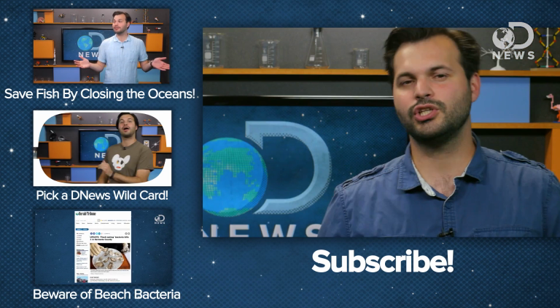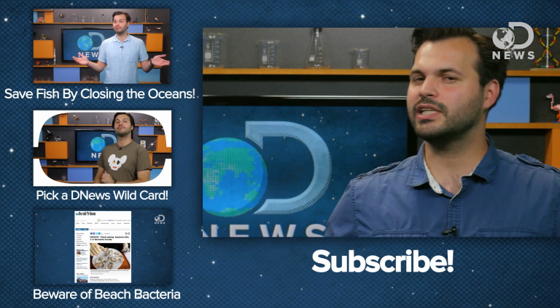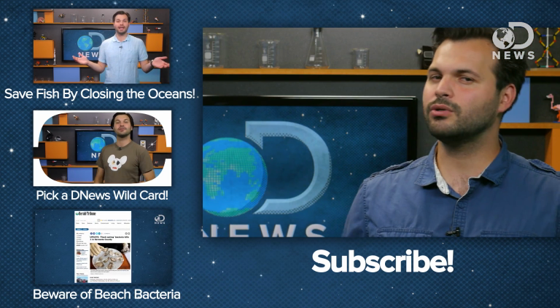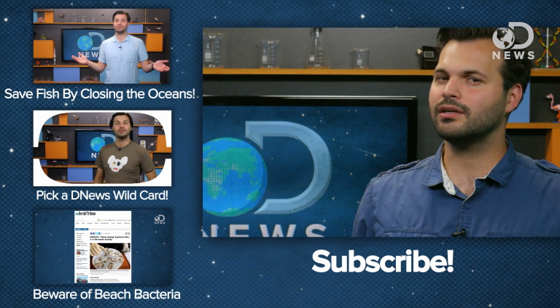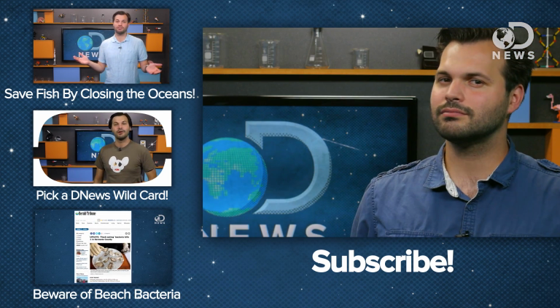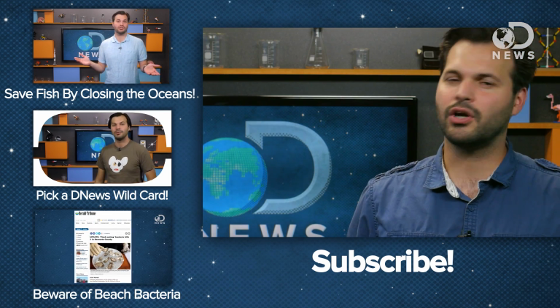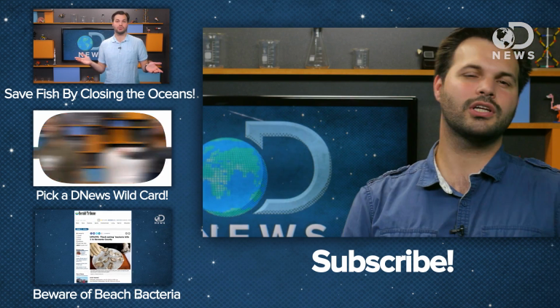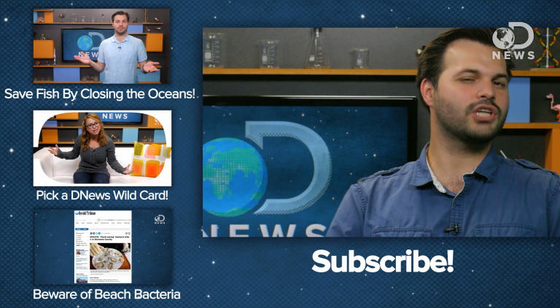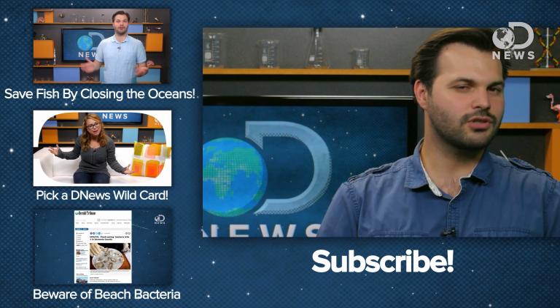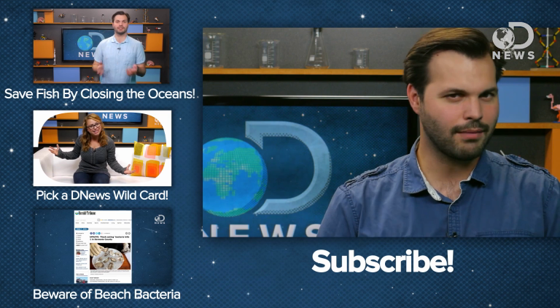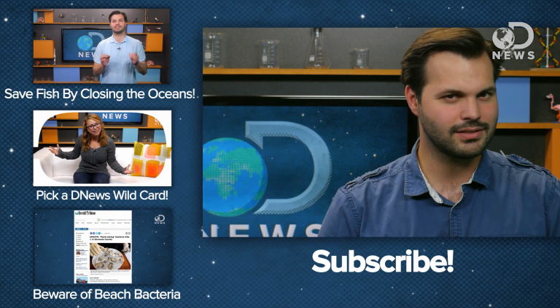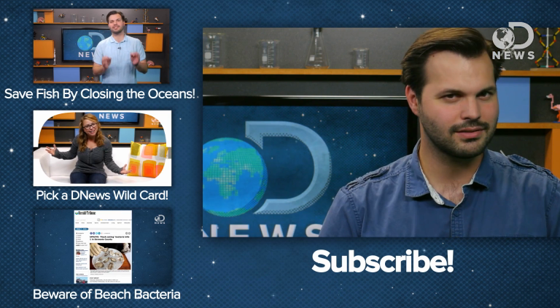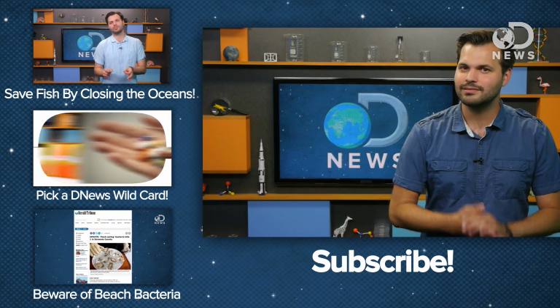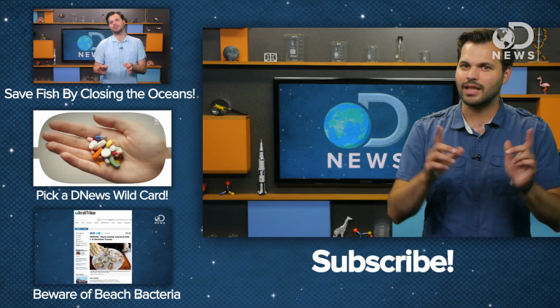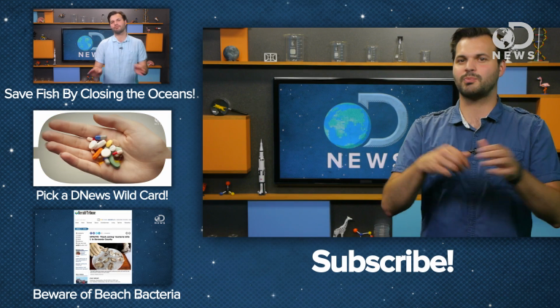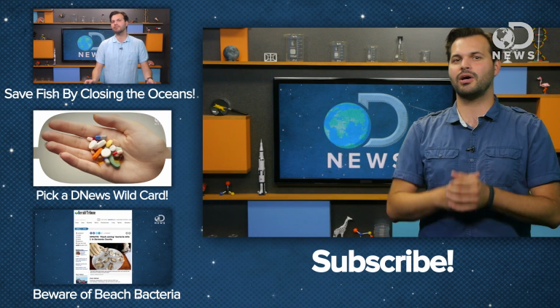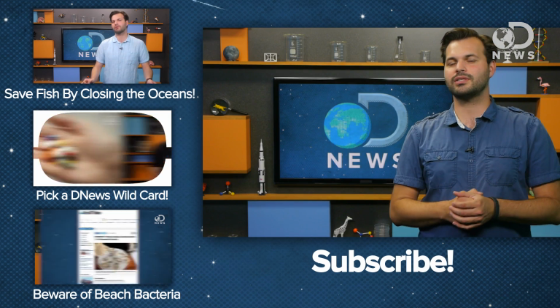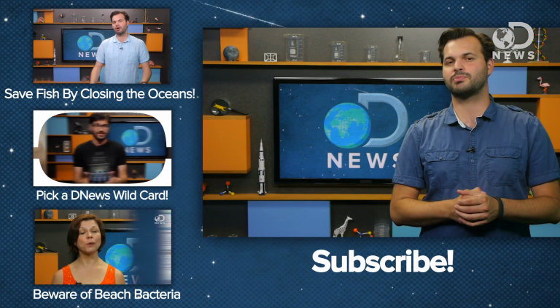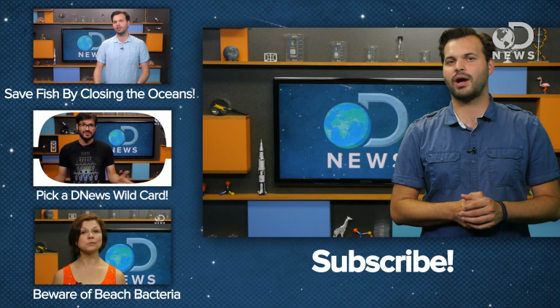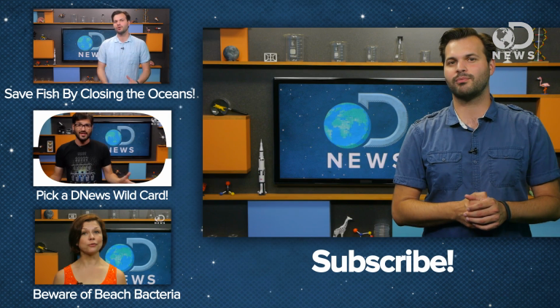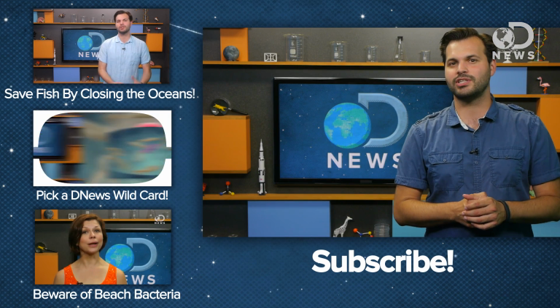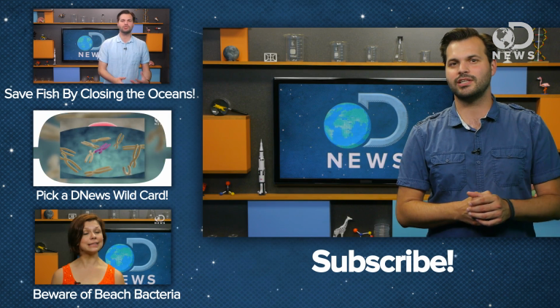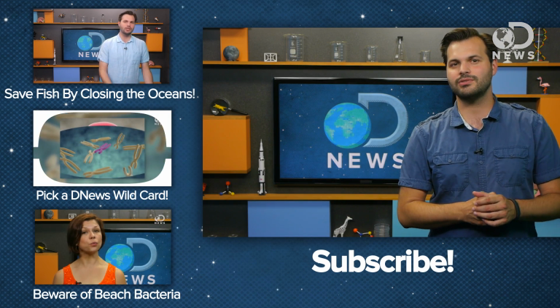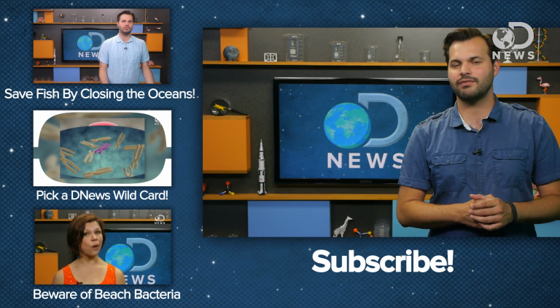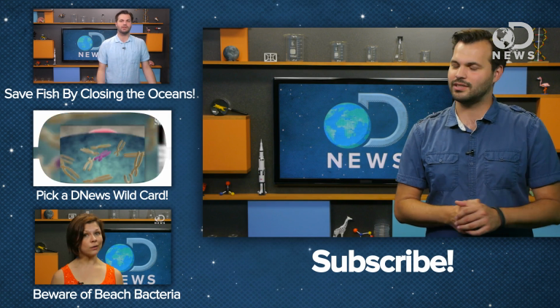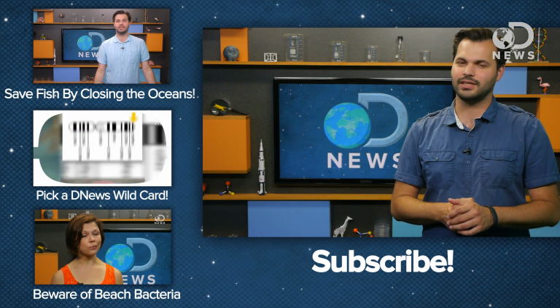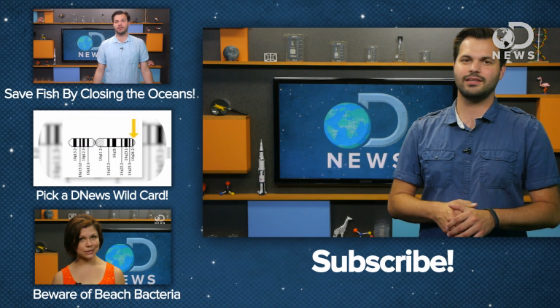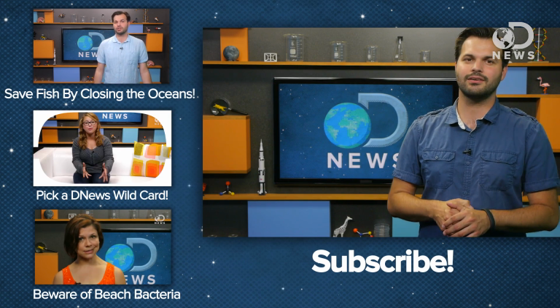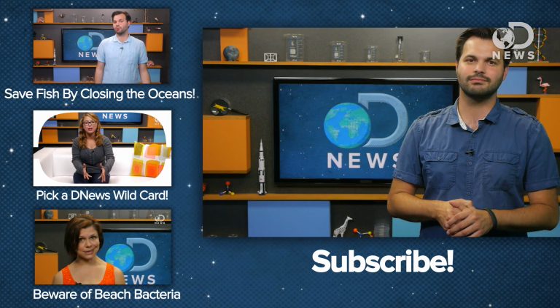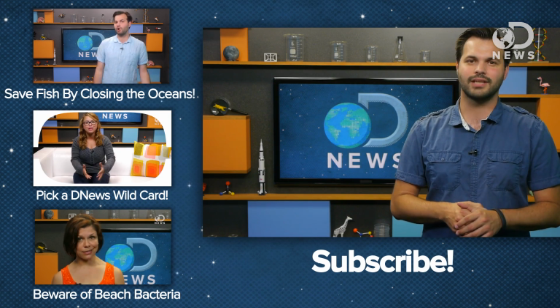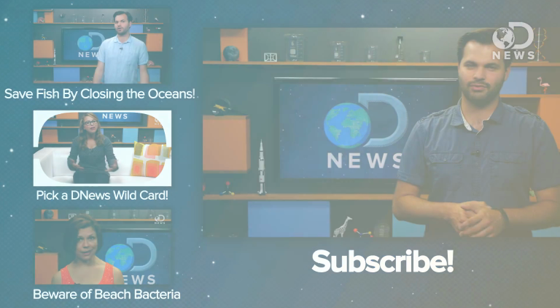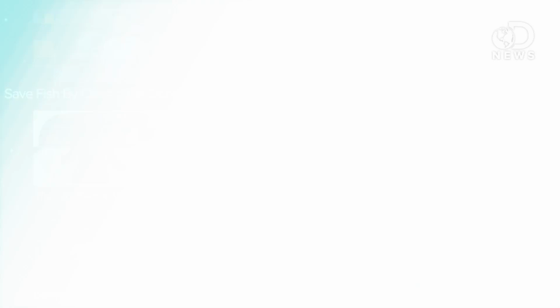Do you eat tuna? Are you going to change your habits? Tell us below and subscribe for more DNews every single day of the year. Thanks for watching.